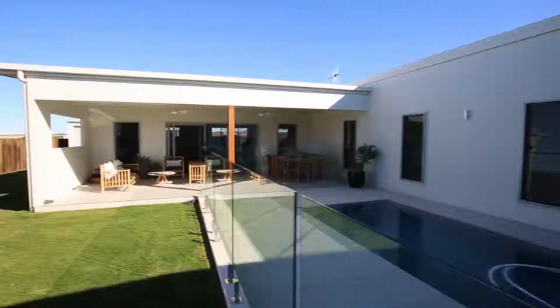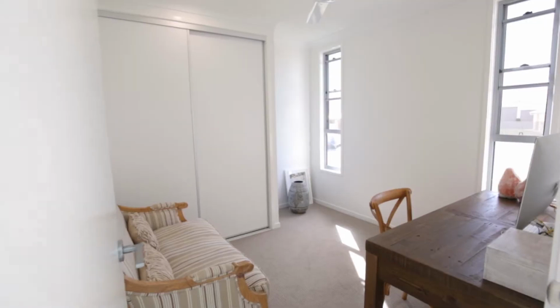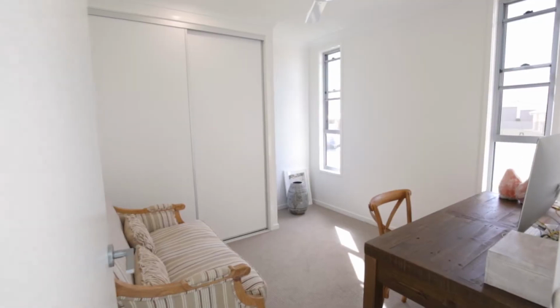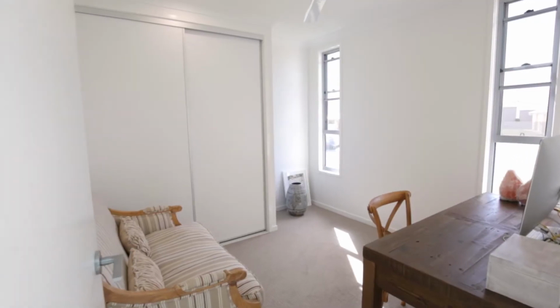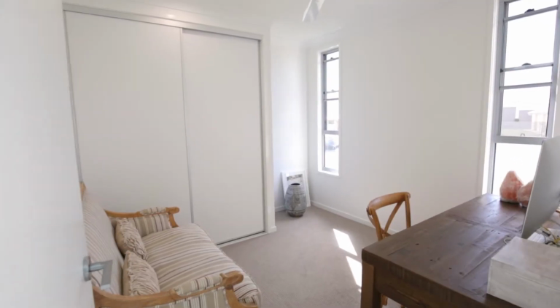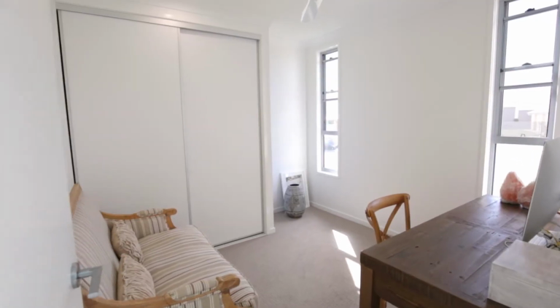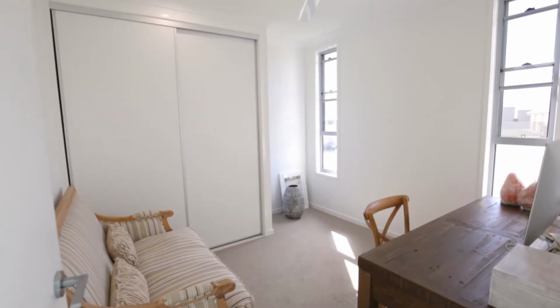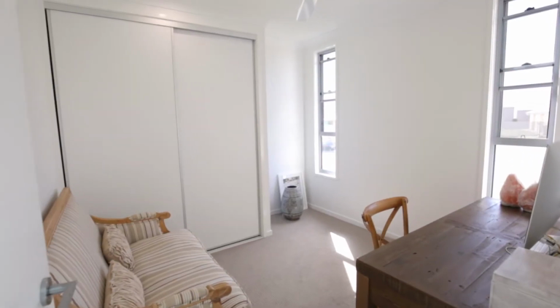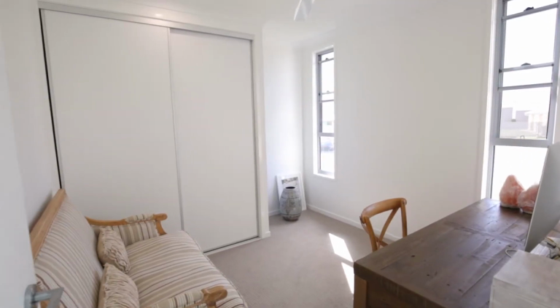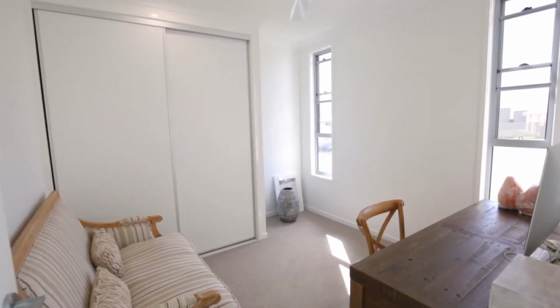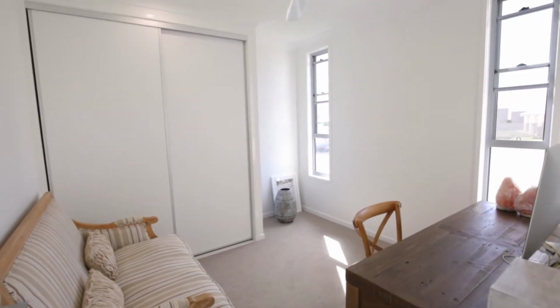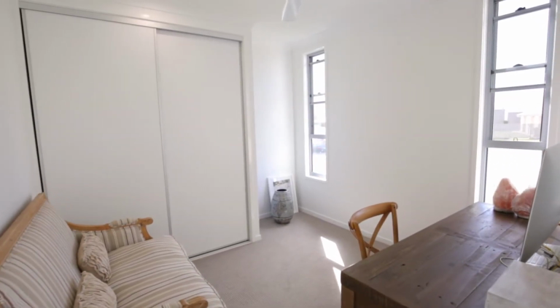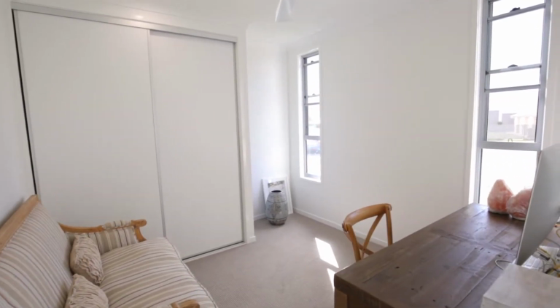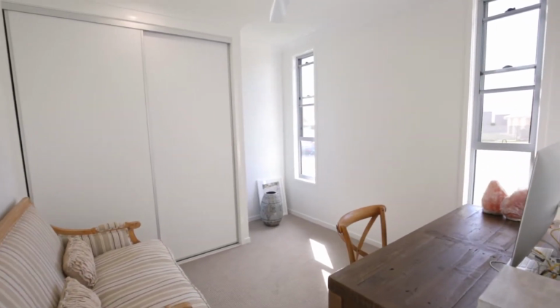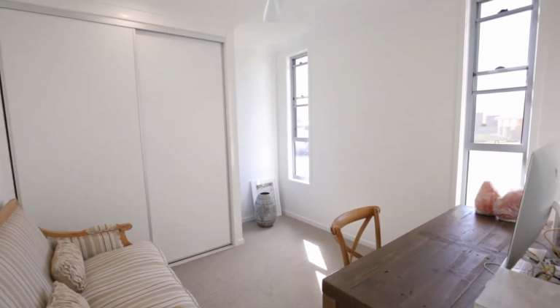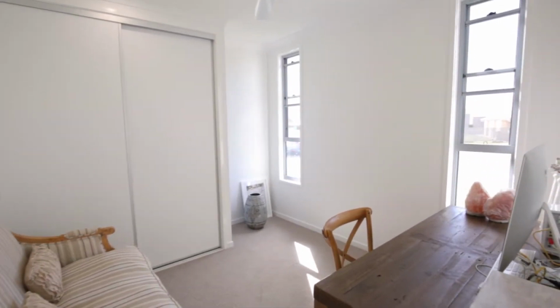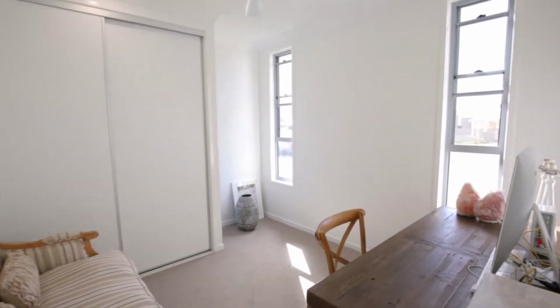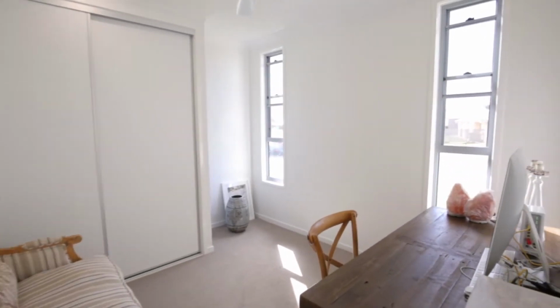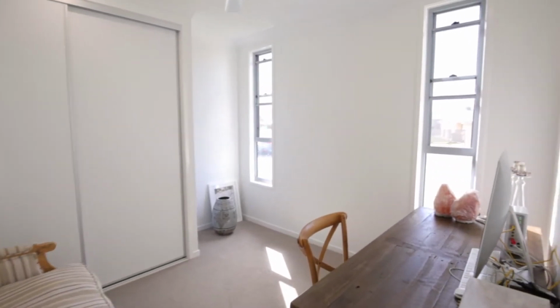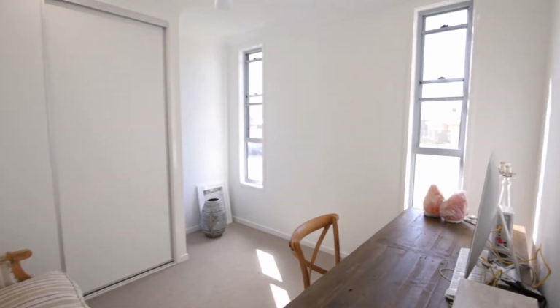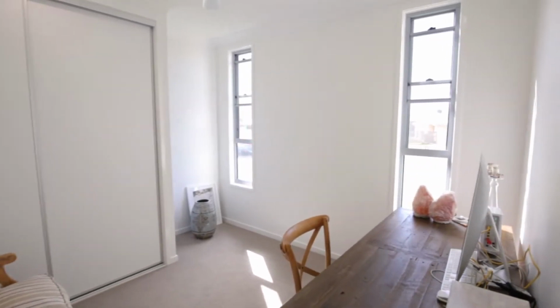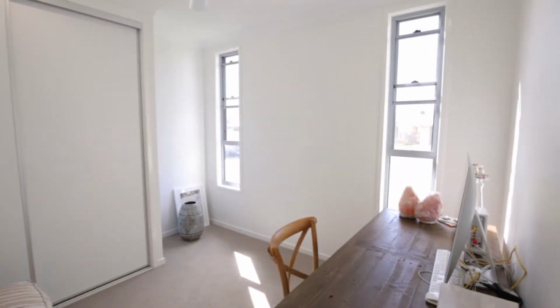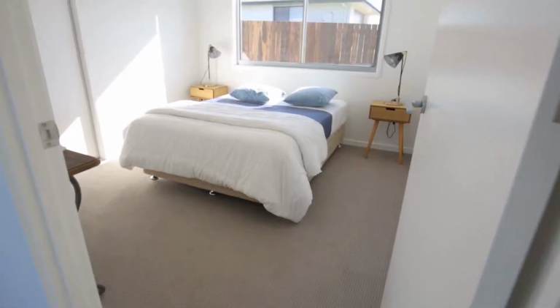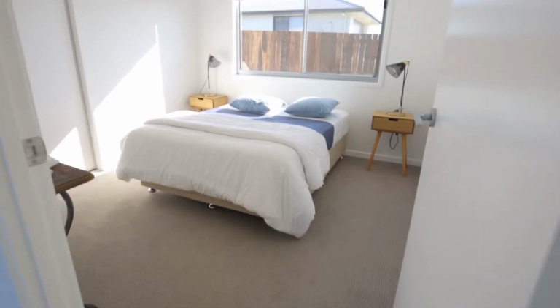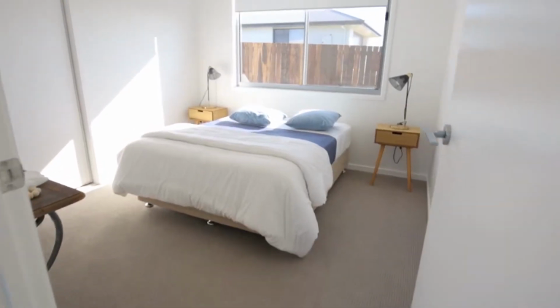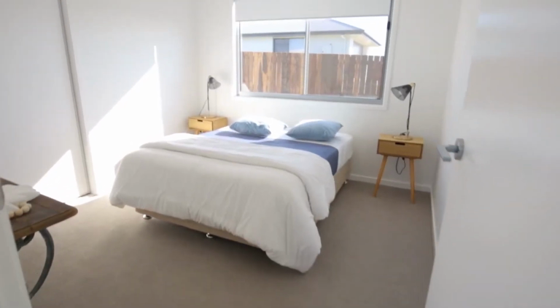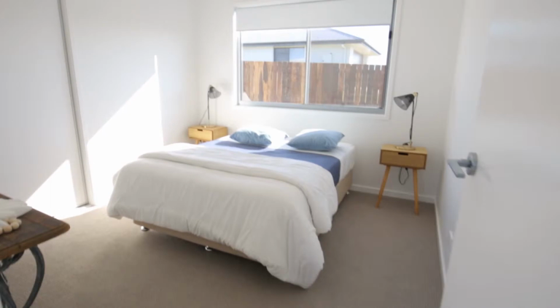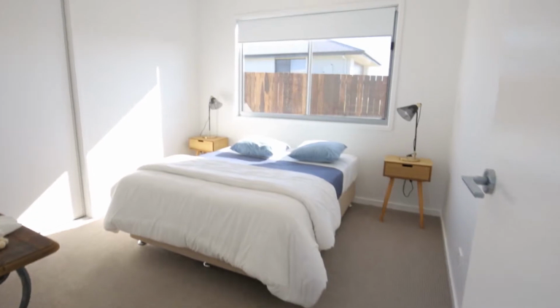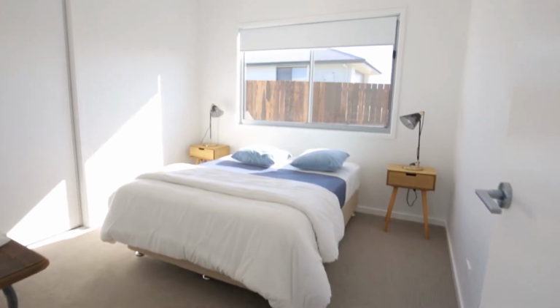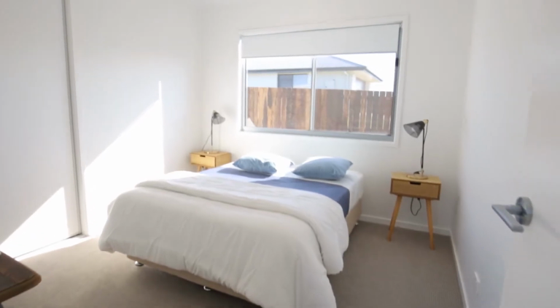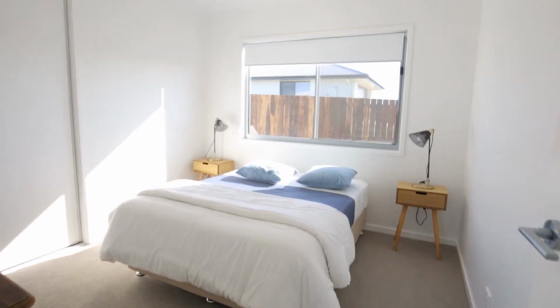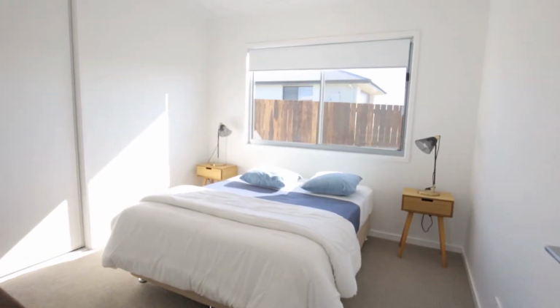A further three bedrooms can be found, each fitted with quality carpets, built-in robes and plenty of natural light.